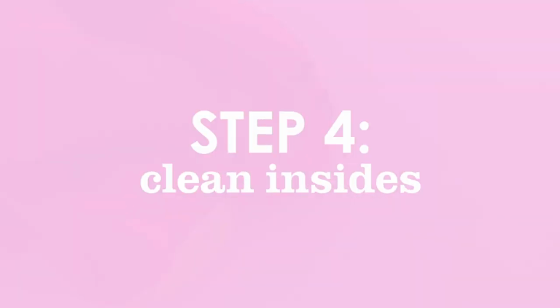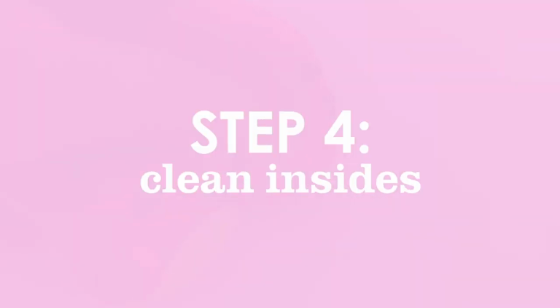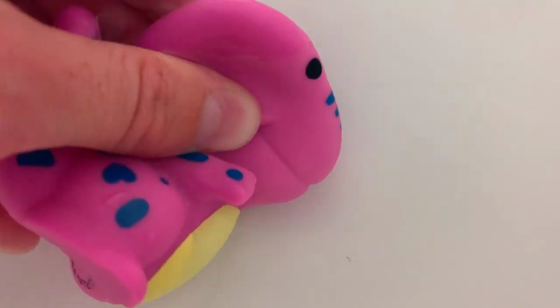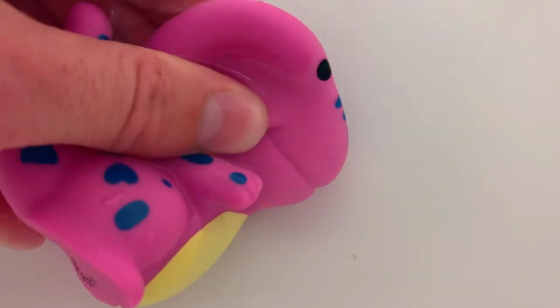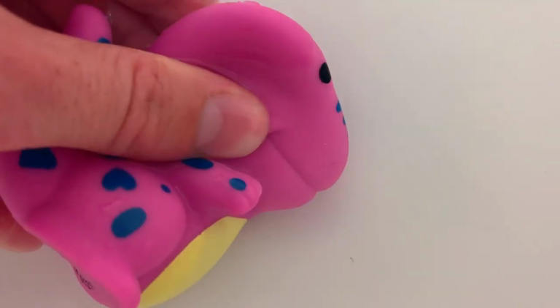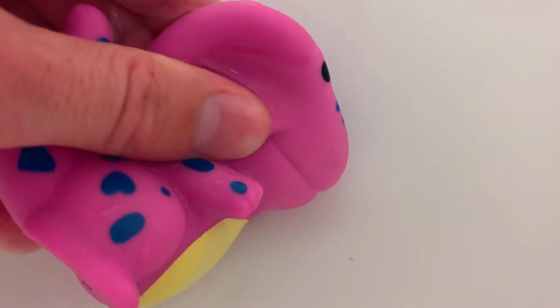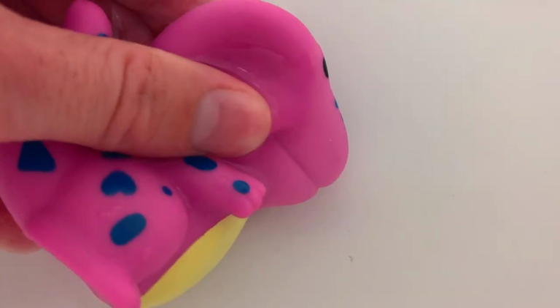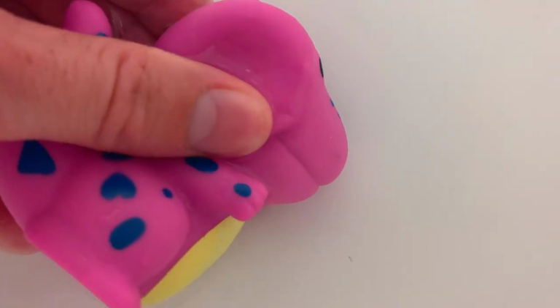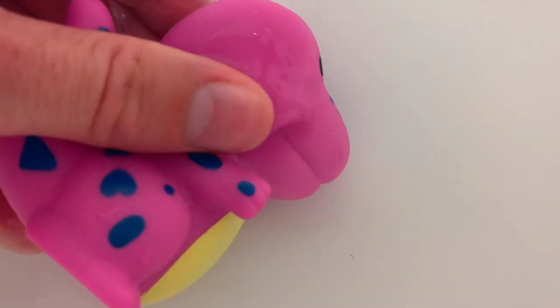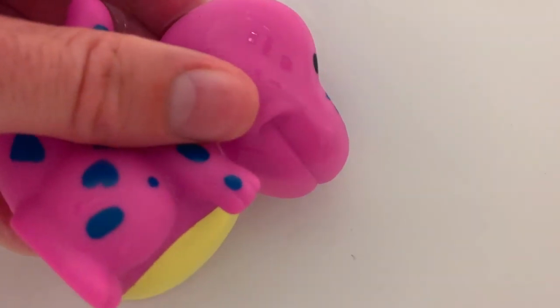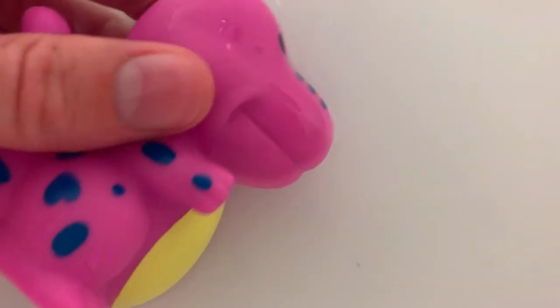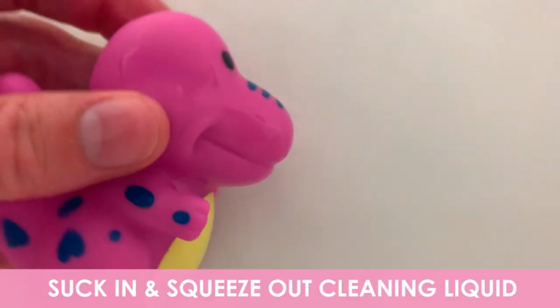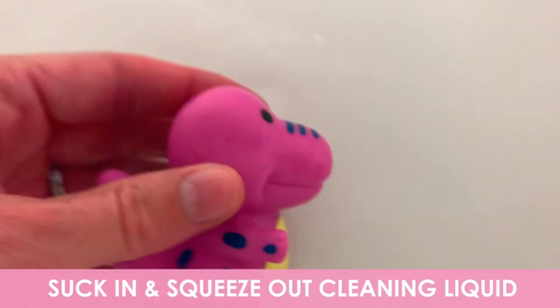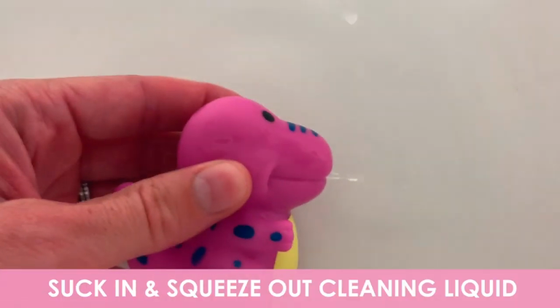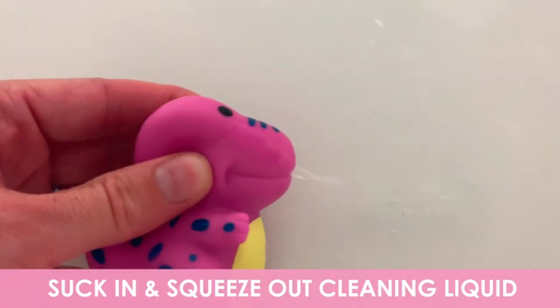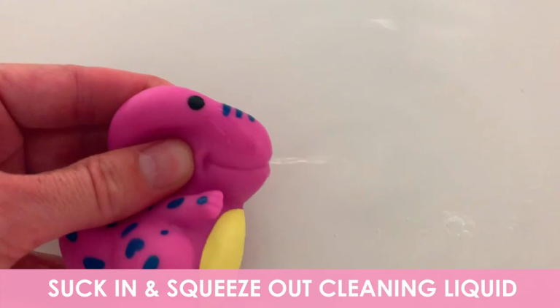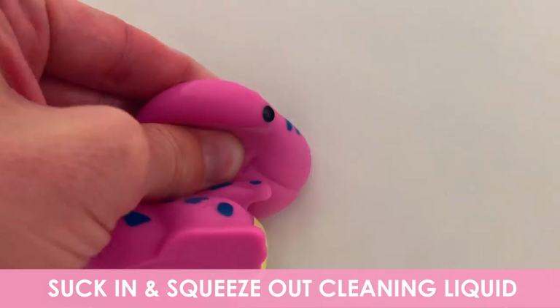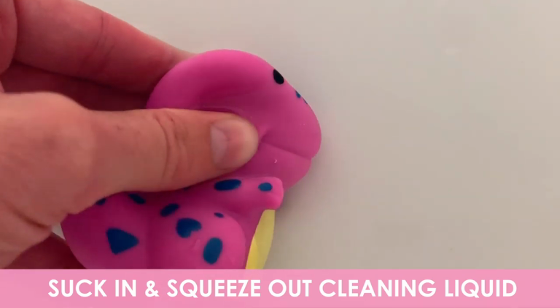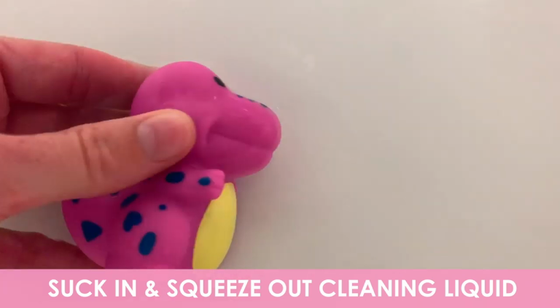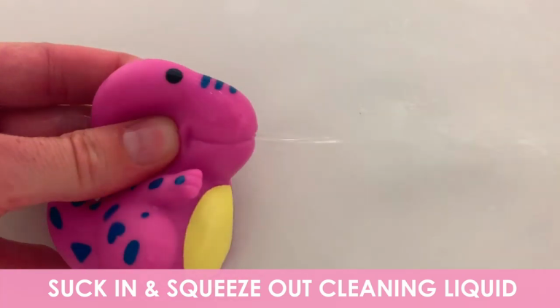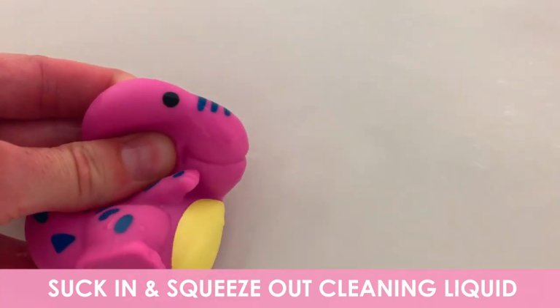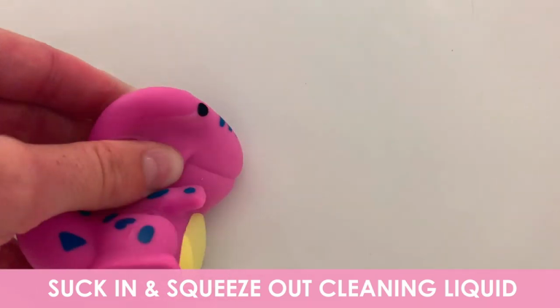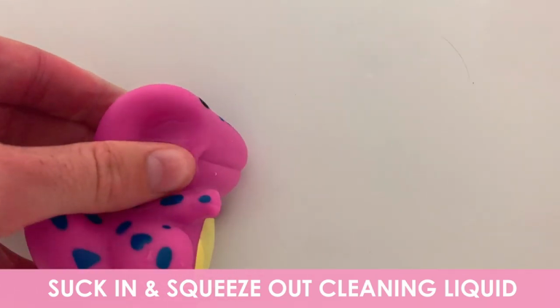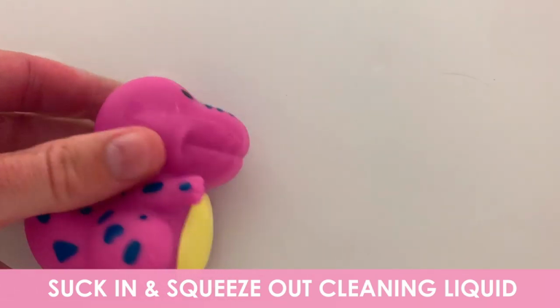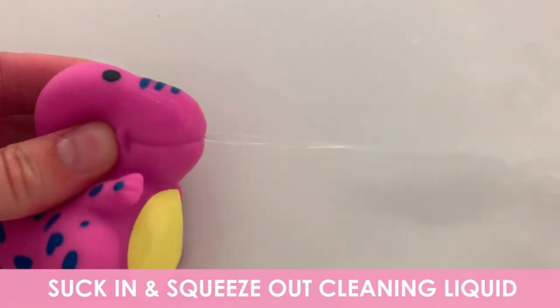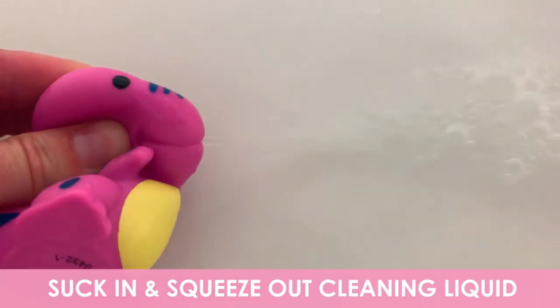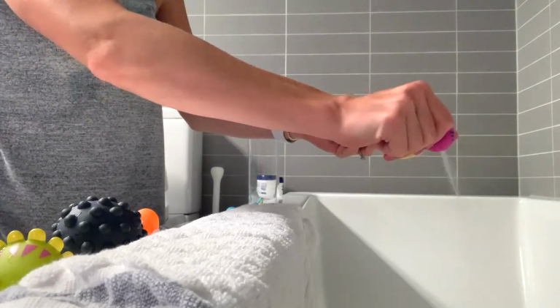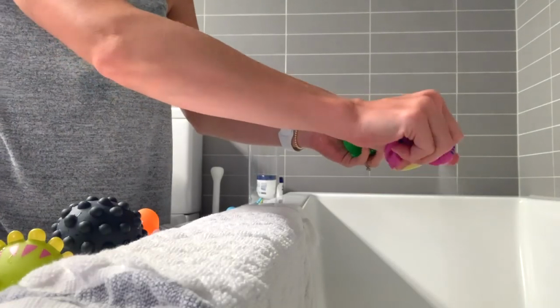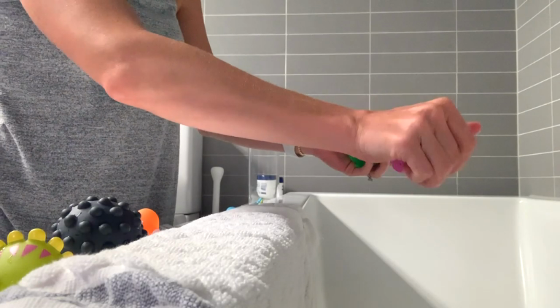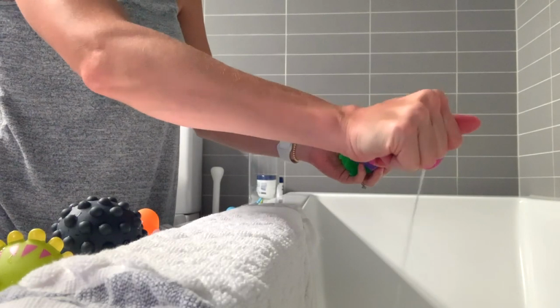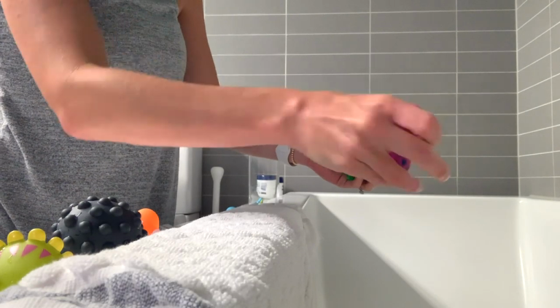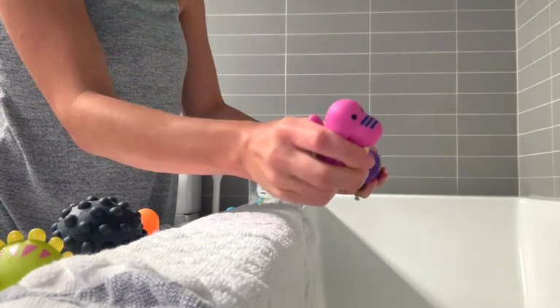Fill up each toy with a little bit of the liquid and squeeze it out — fill it up, squeeze it out, fill it up, squeeze it out — to clean out the inside.